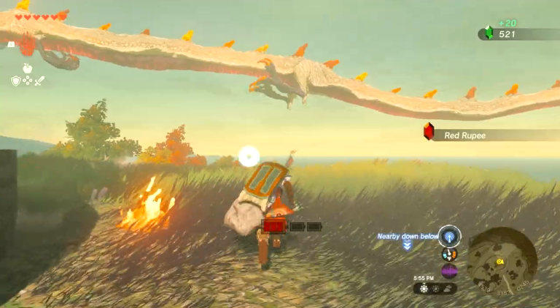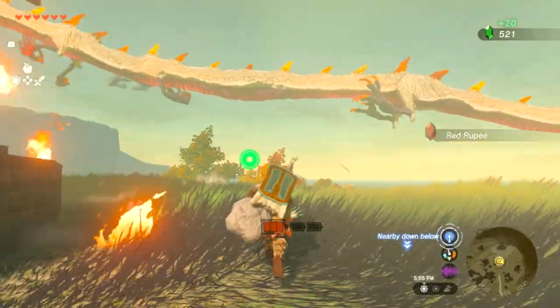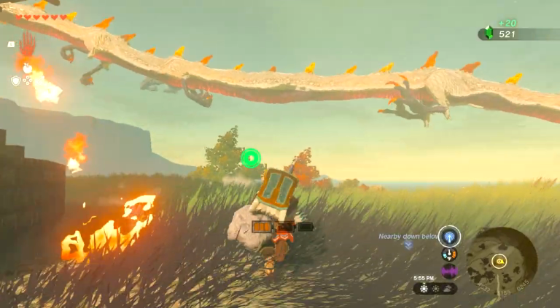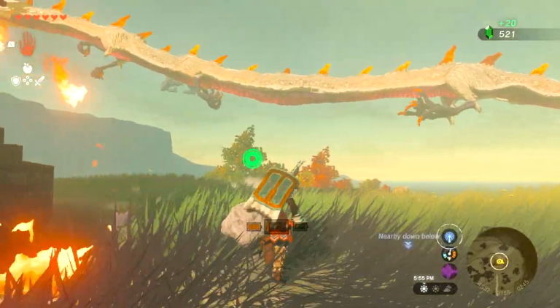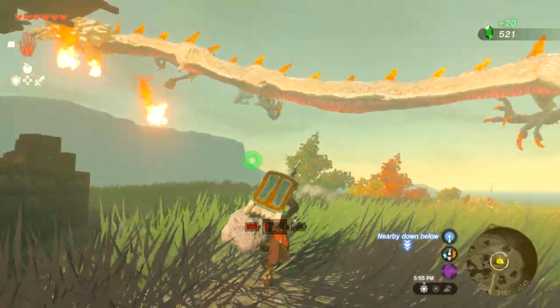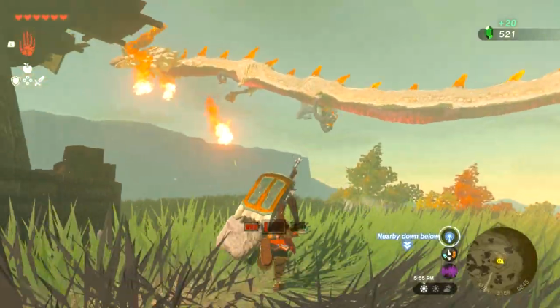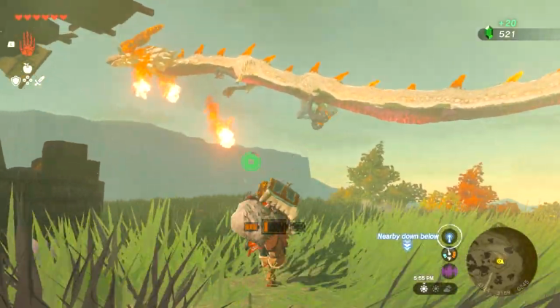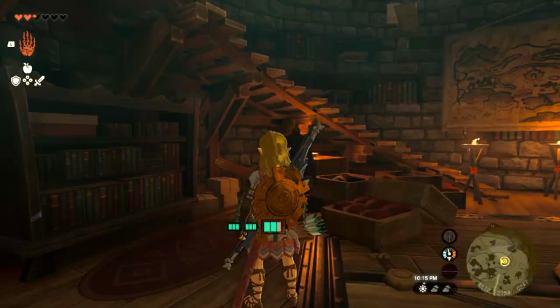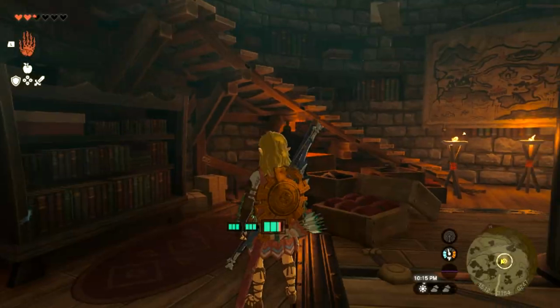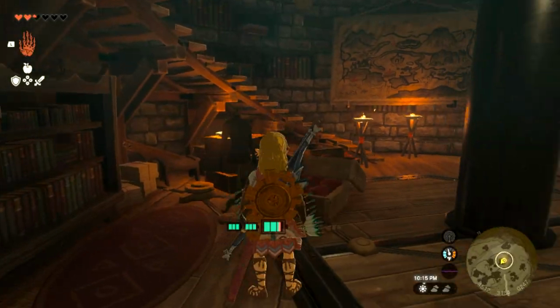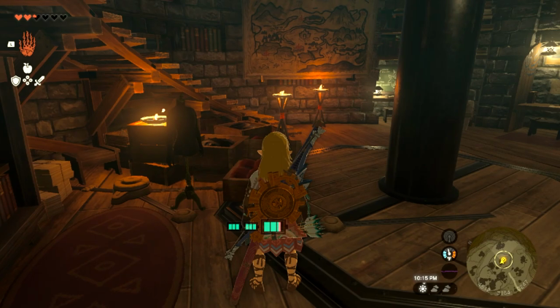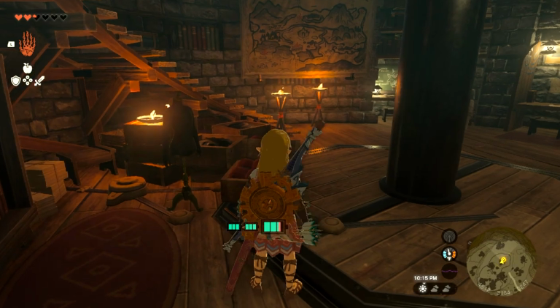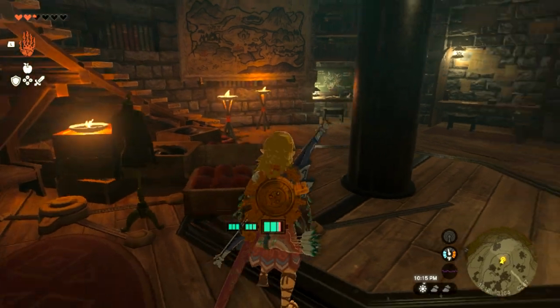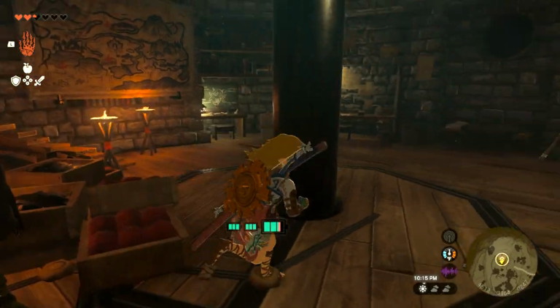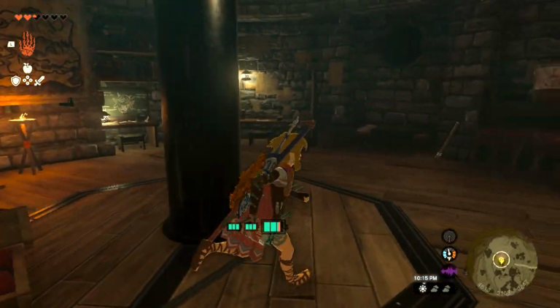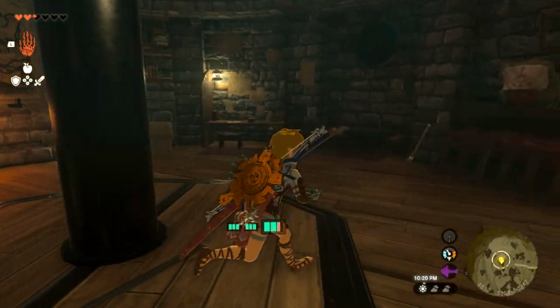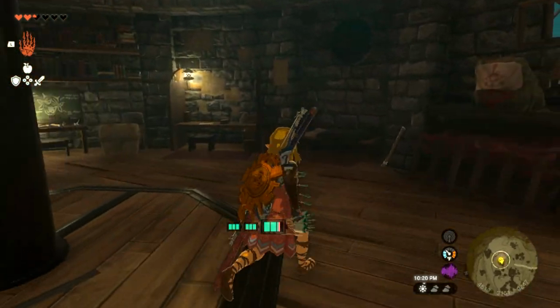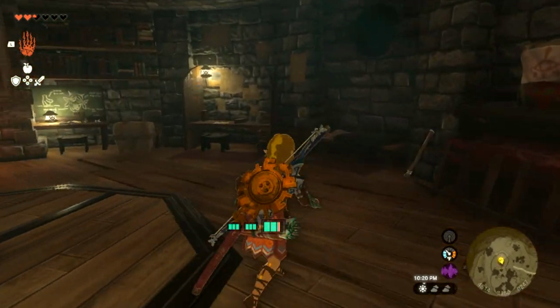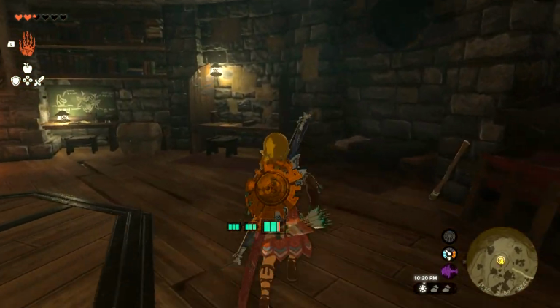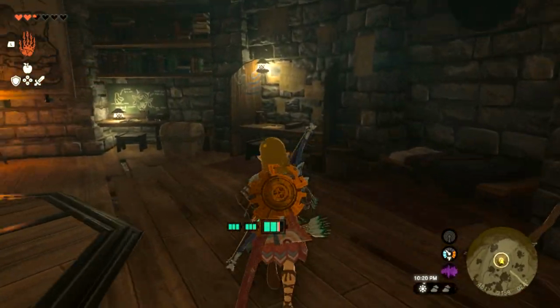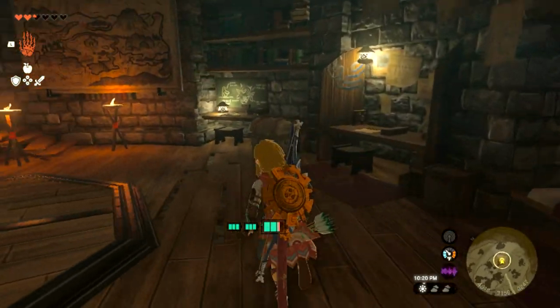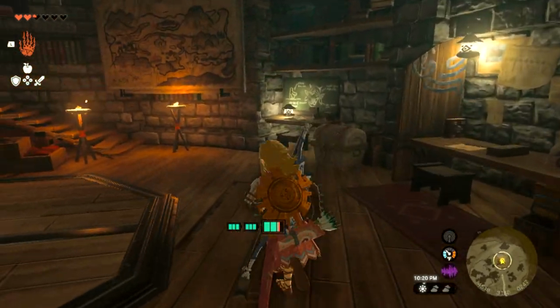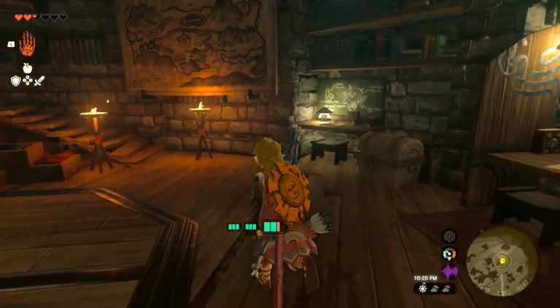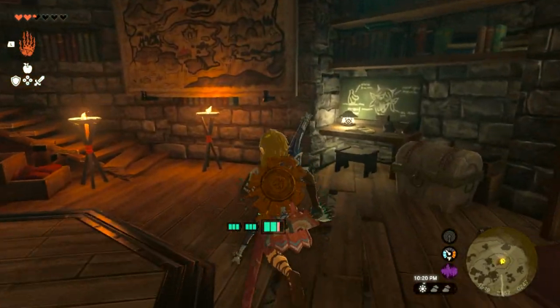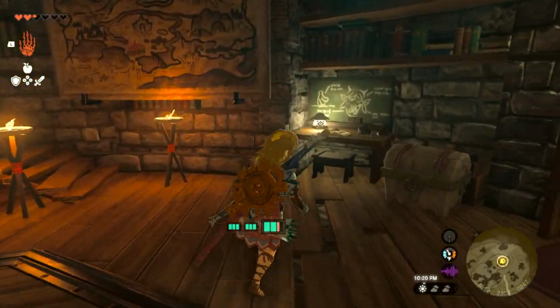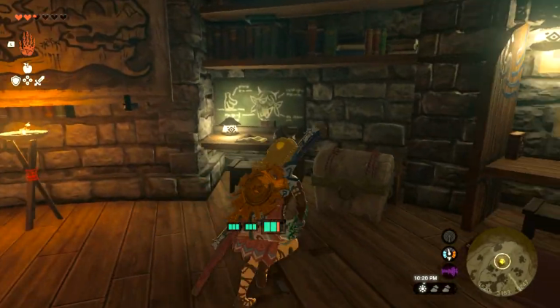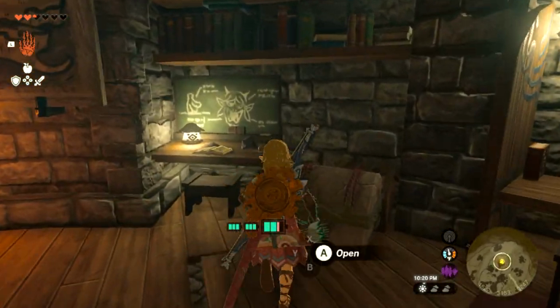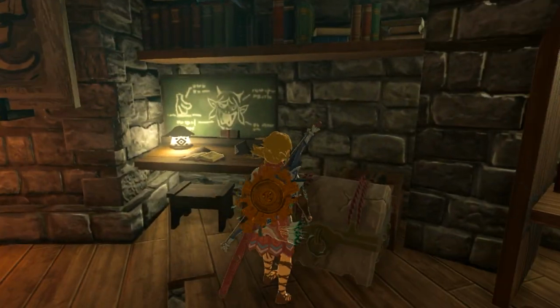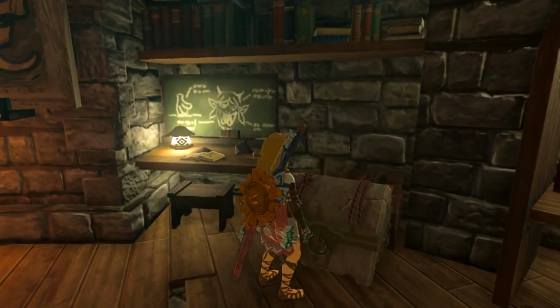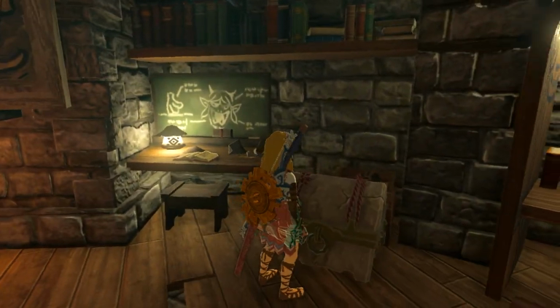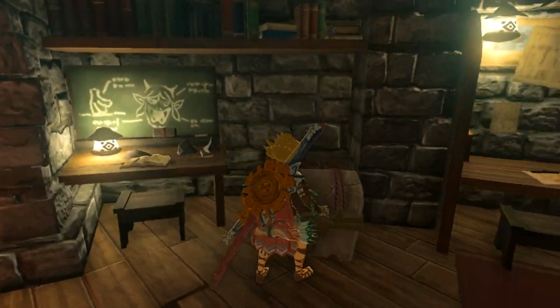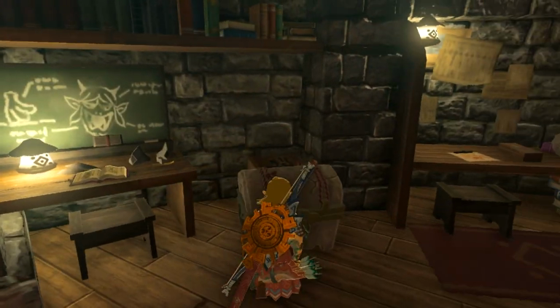After the fight, go inside and talk to the guy — he will give you an armor piece. Then open the chest and you will get the prototype travel medallion.